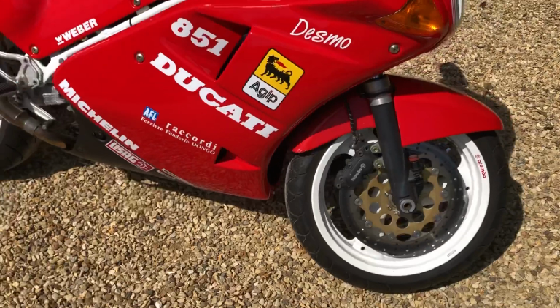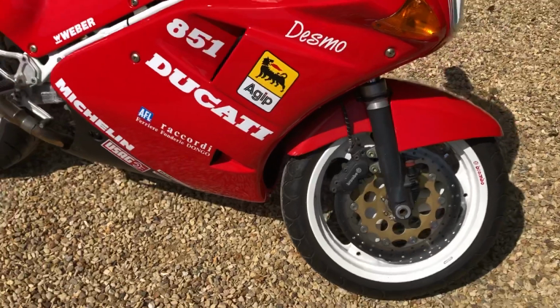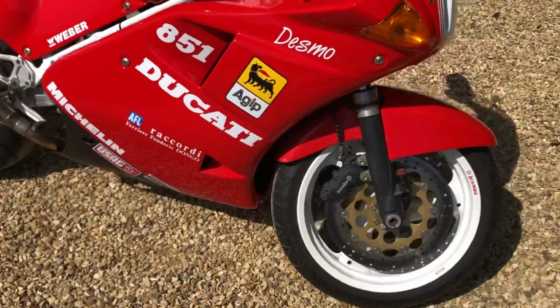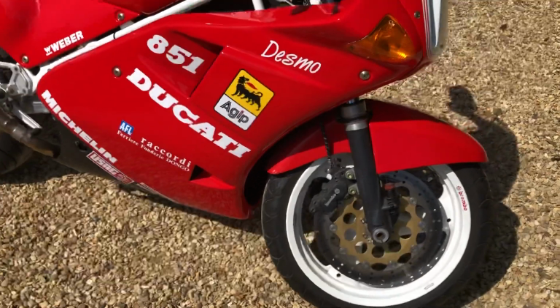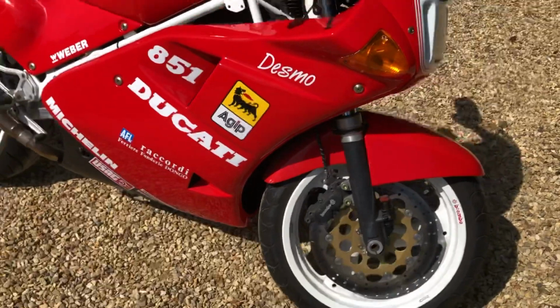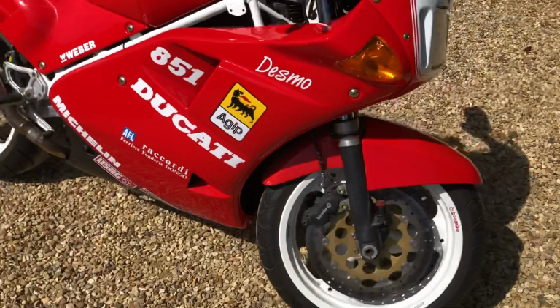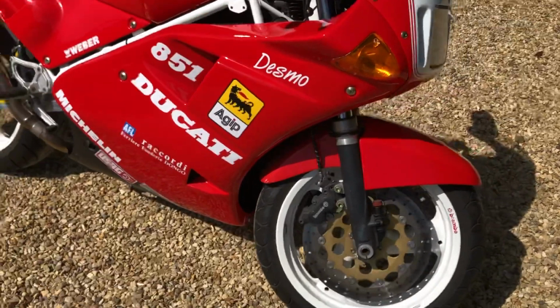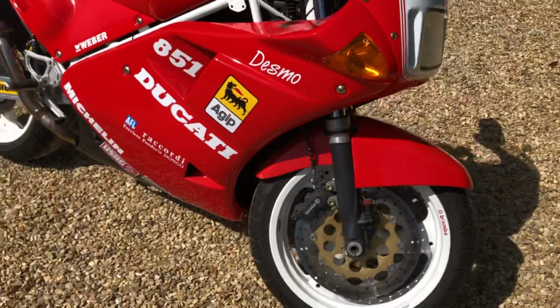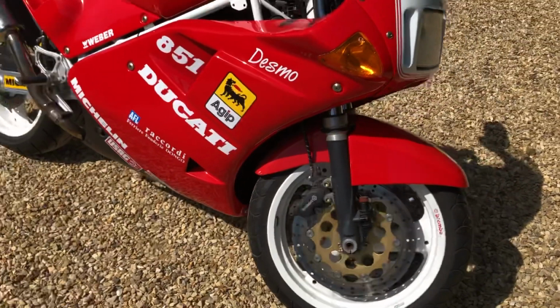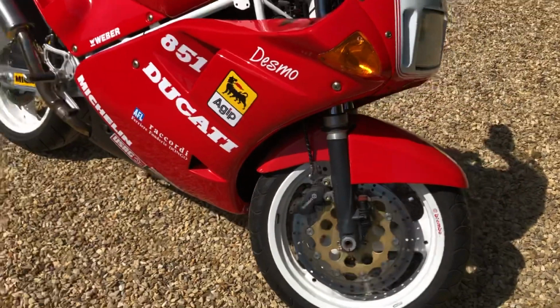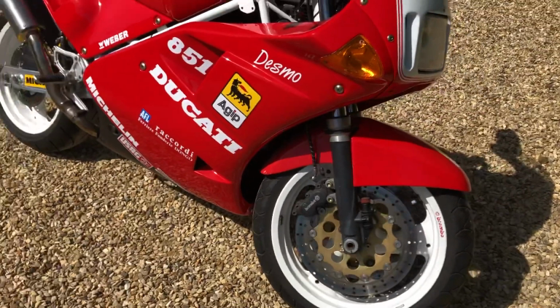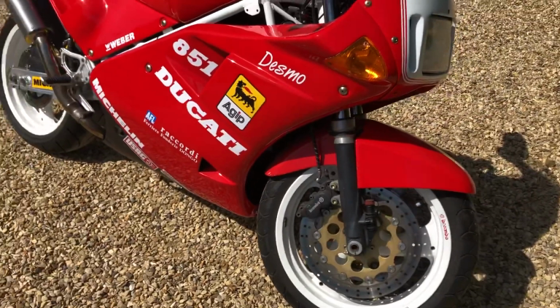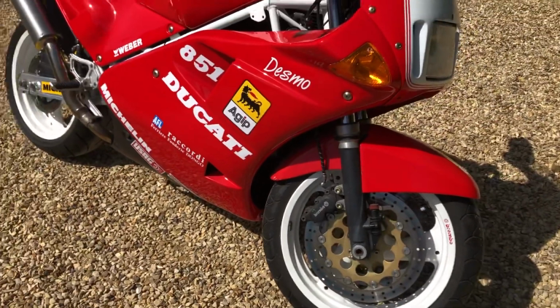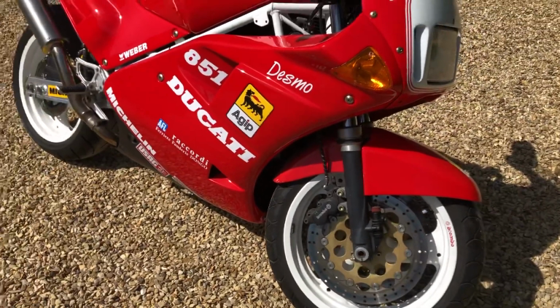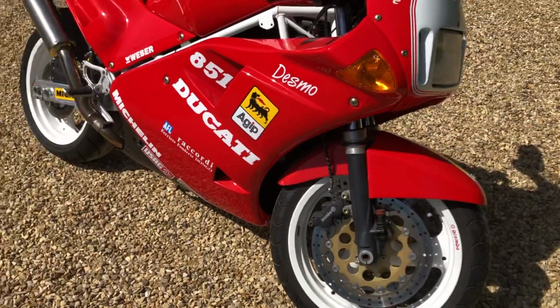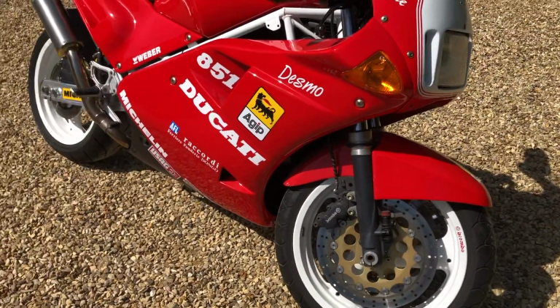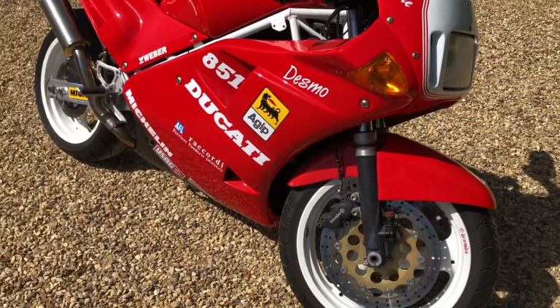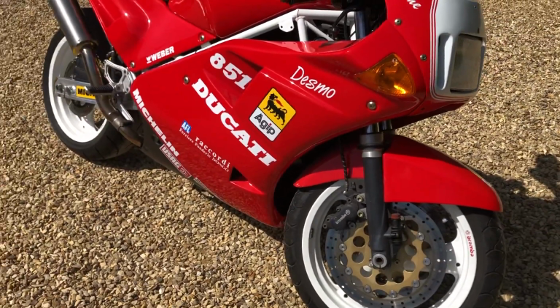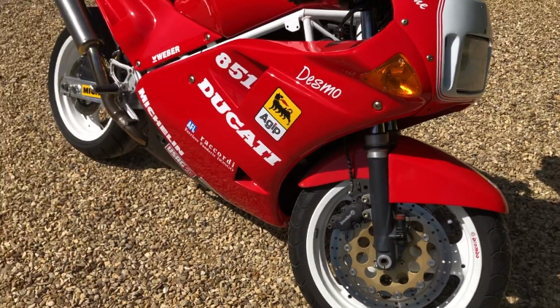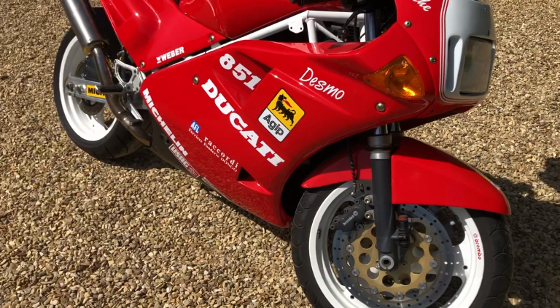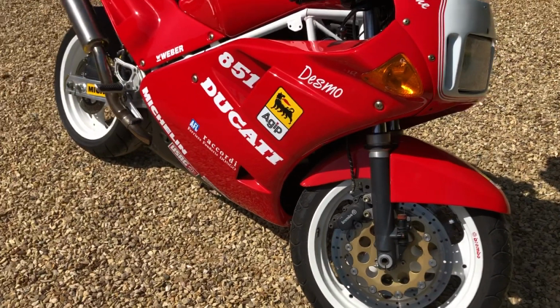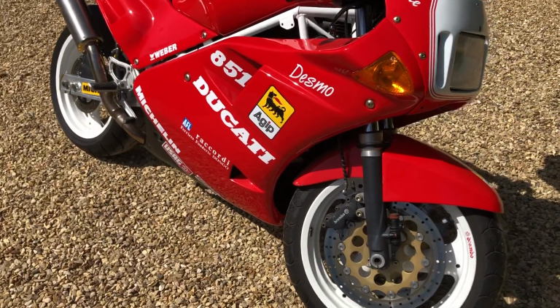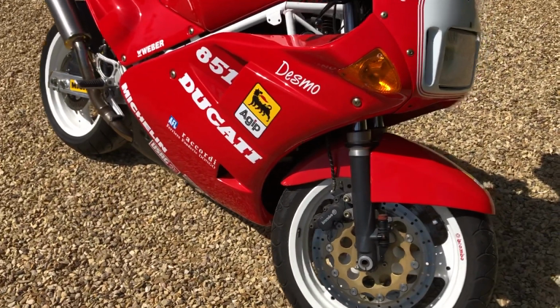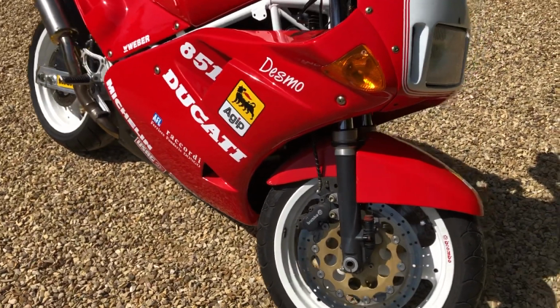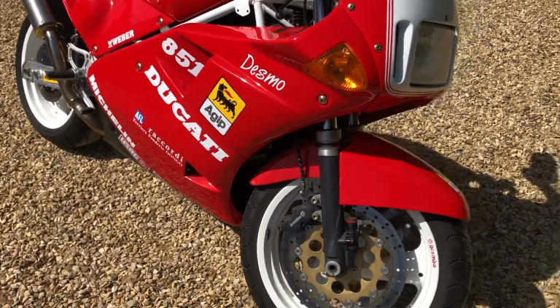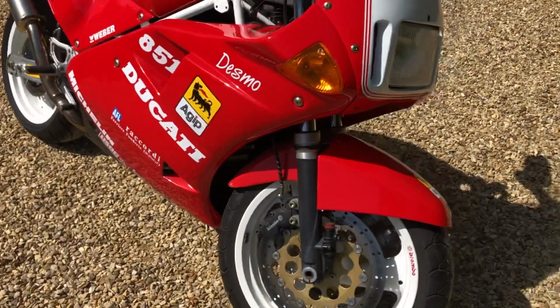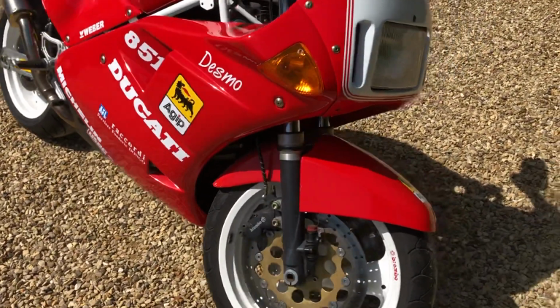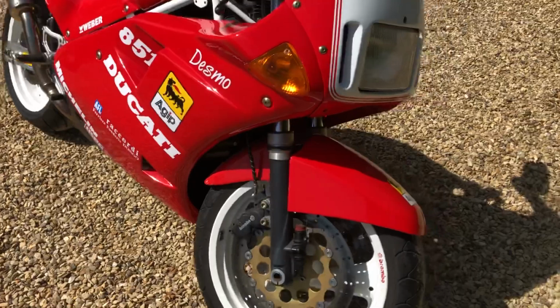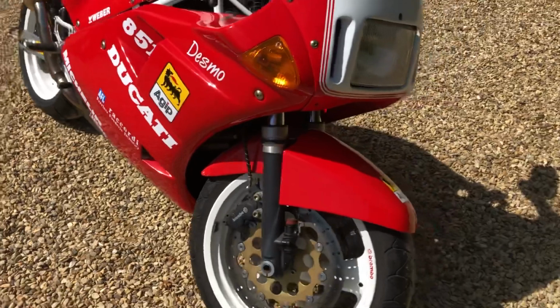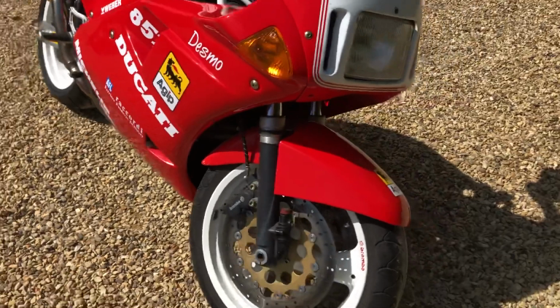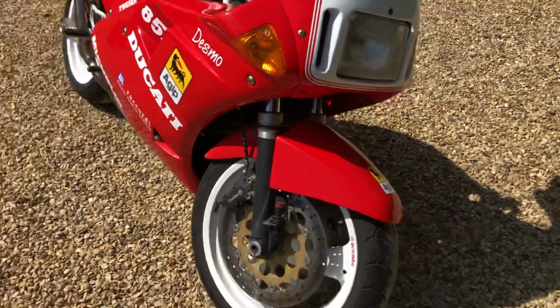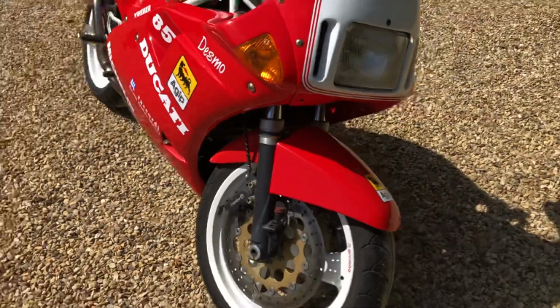It's just had a service to recommission it — bring it back — which included cam belts and all fluids, so it's now good to go.